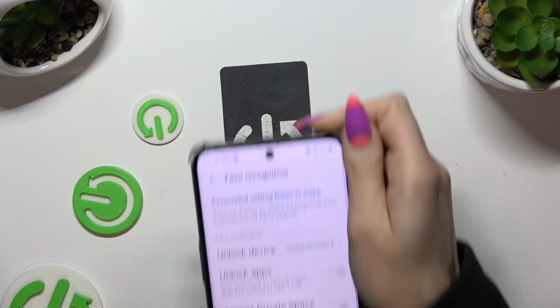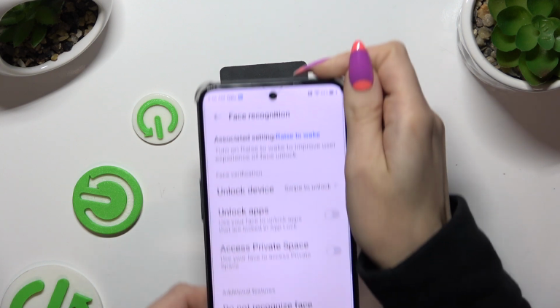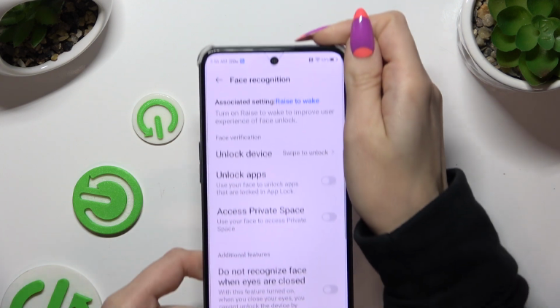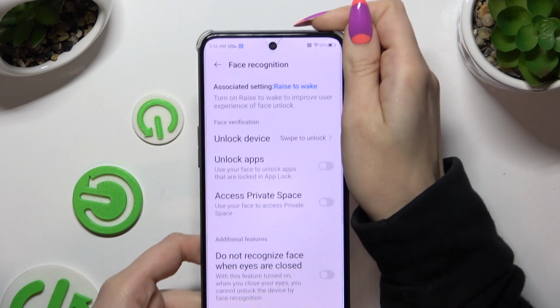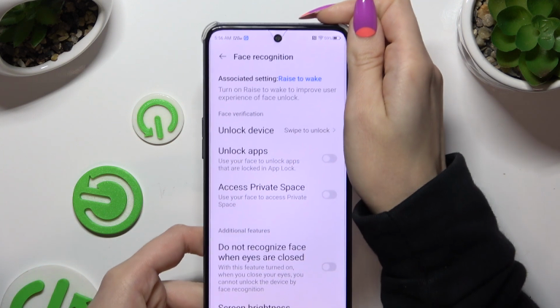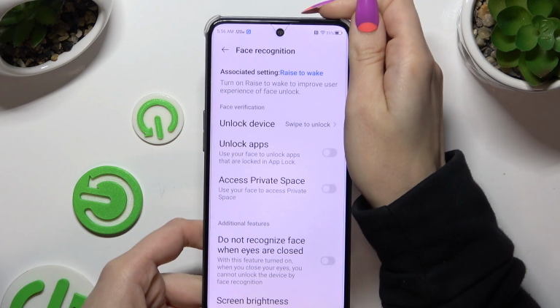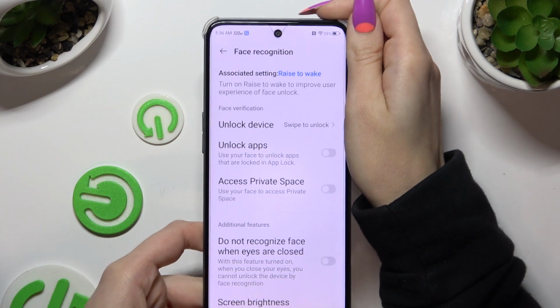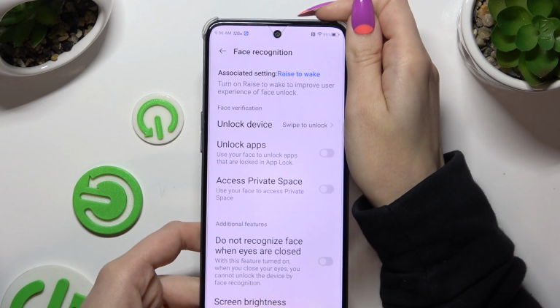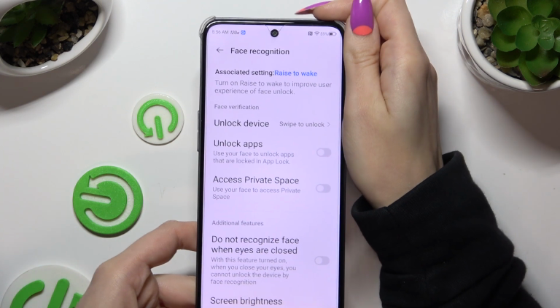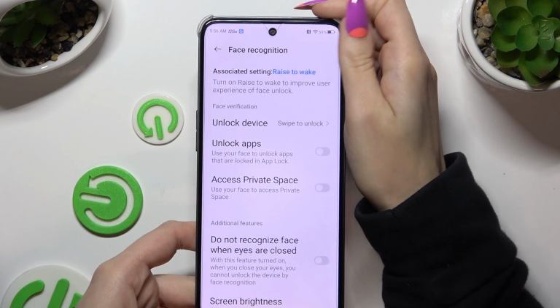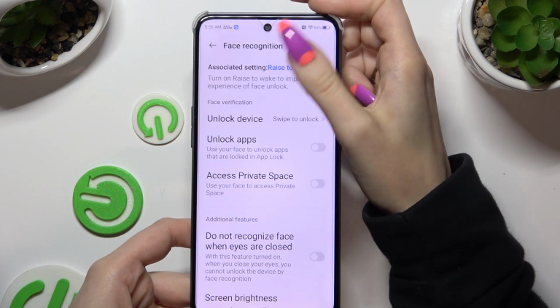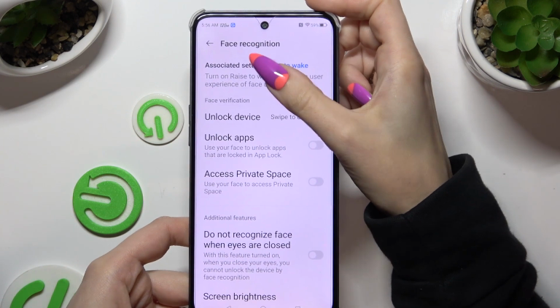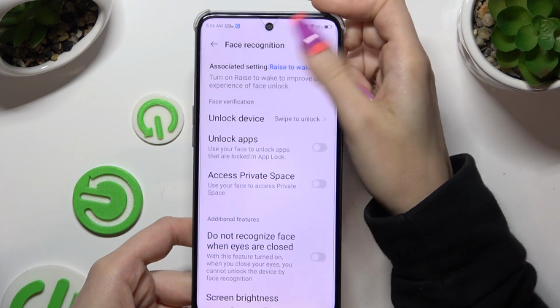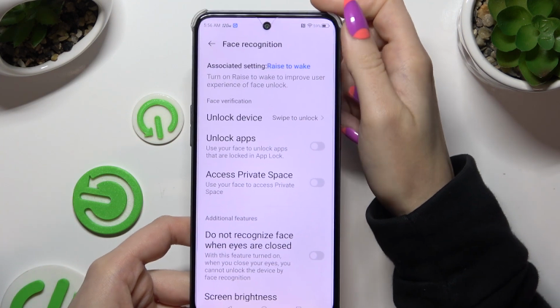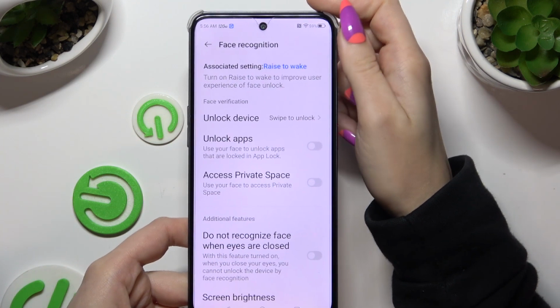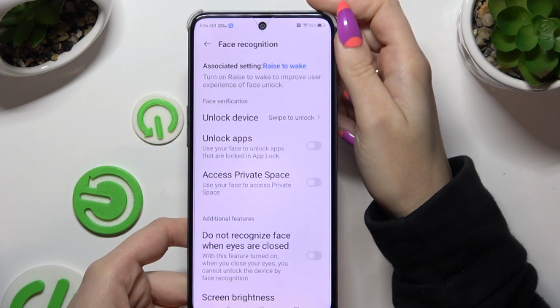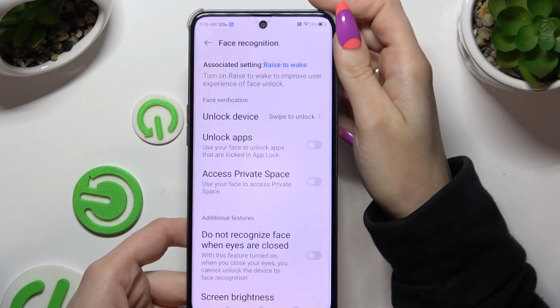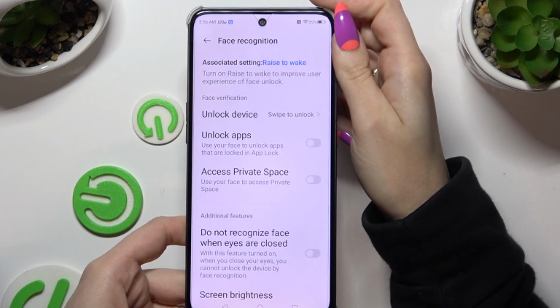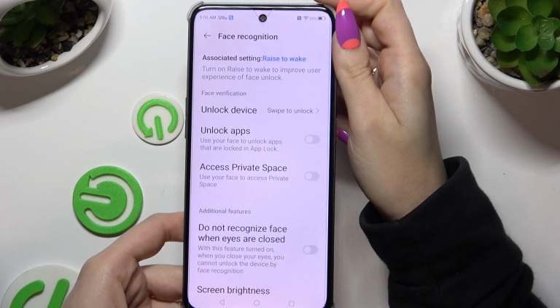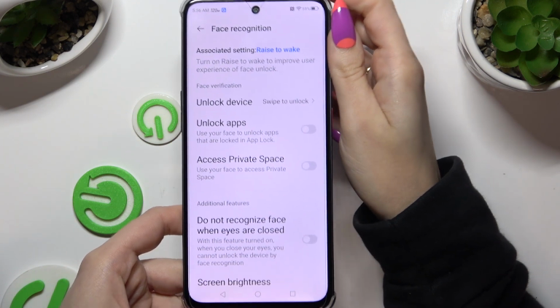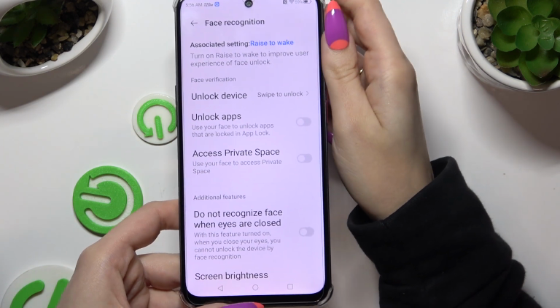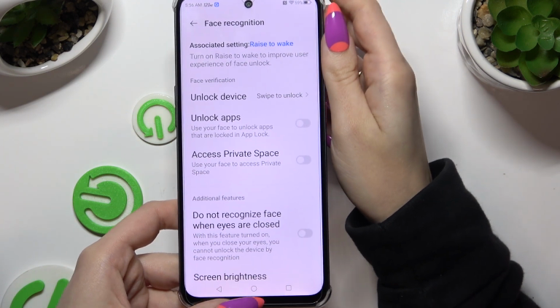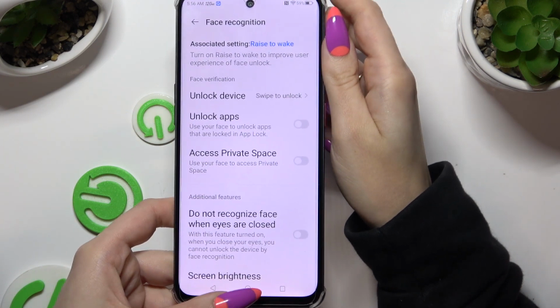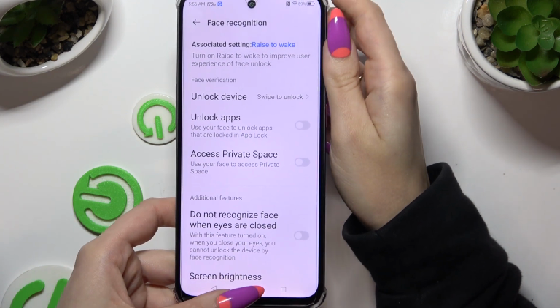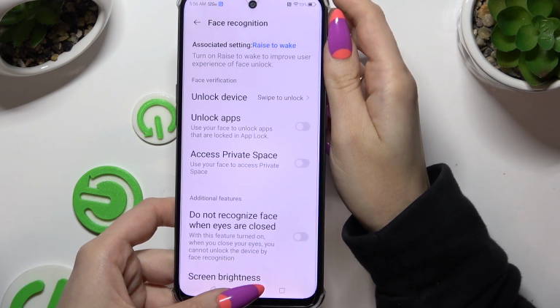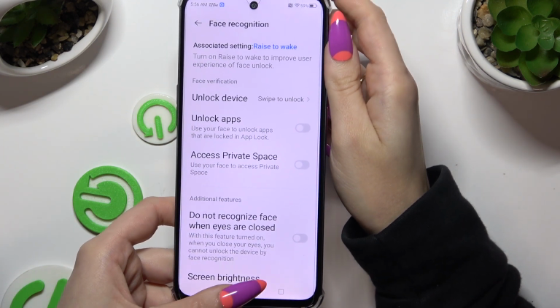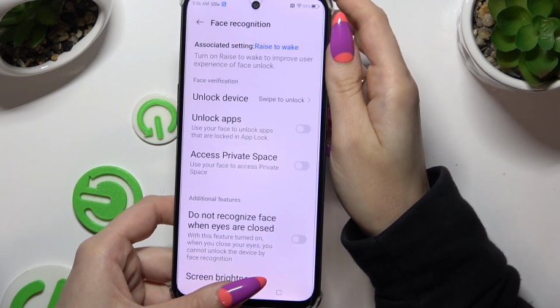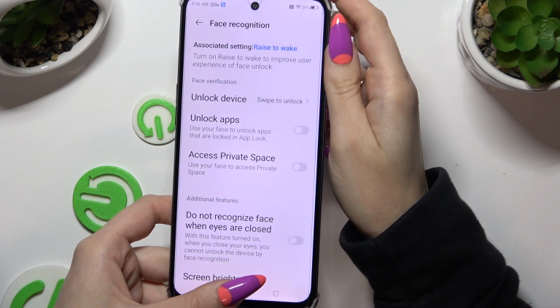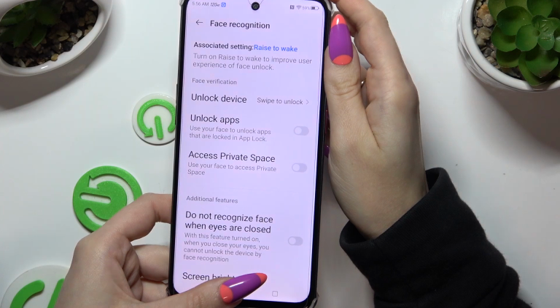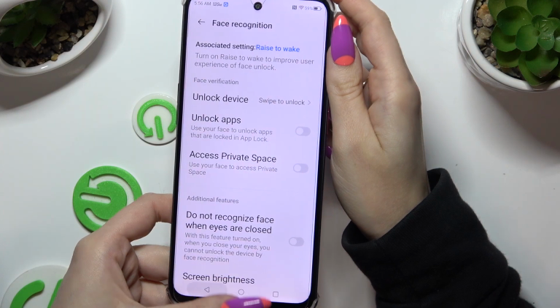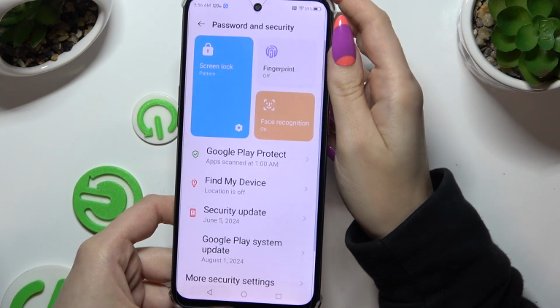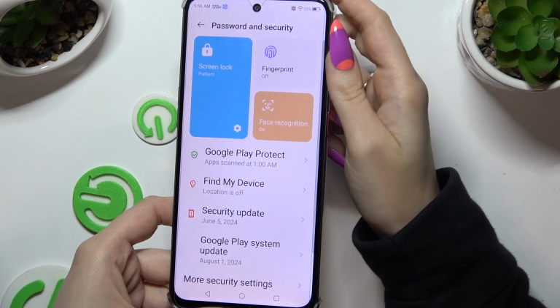Following that, manage all of those options however you want to, and when you're ready, go back.